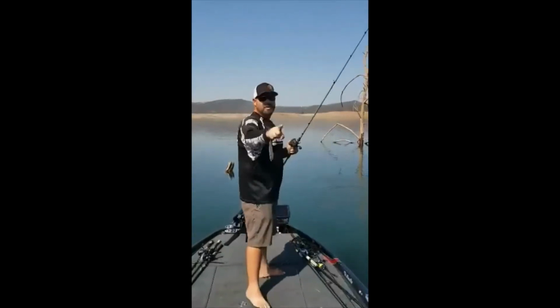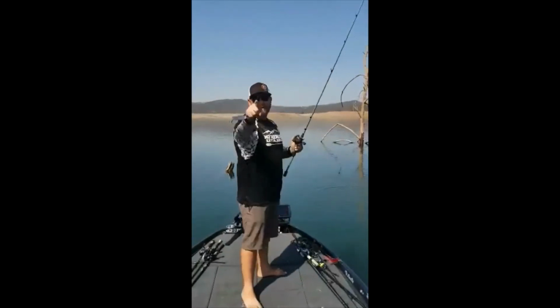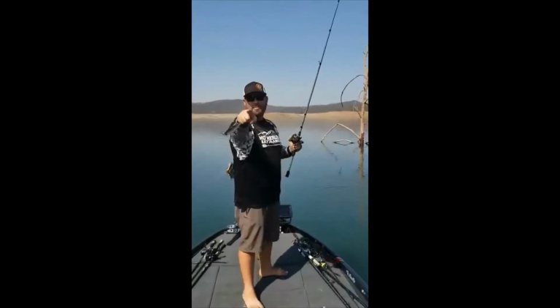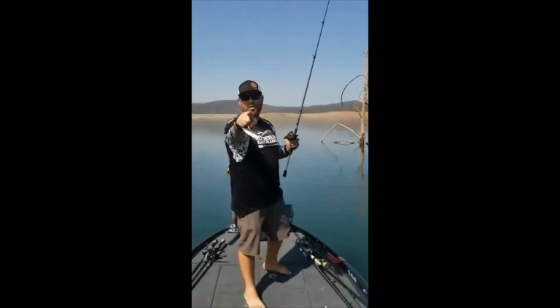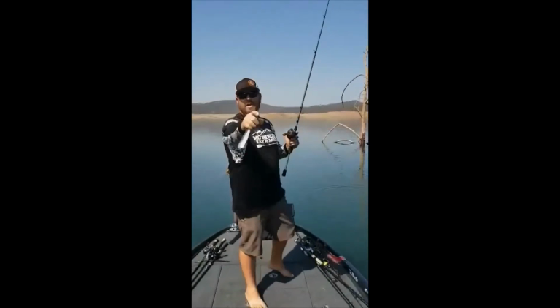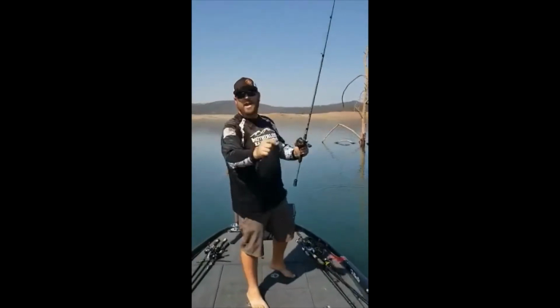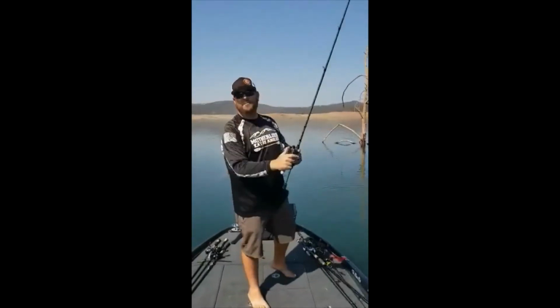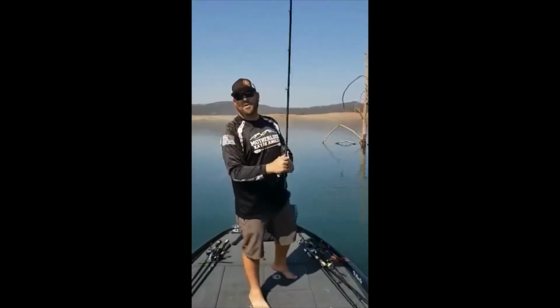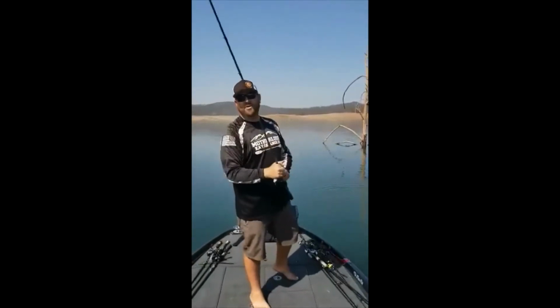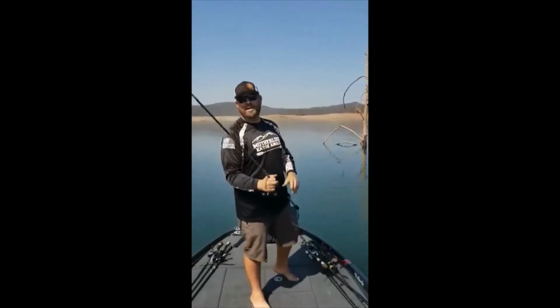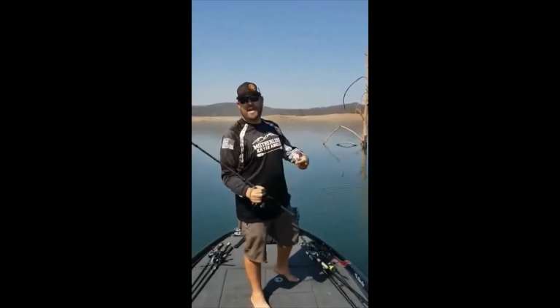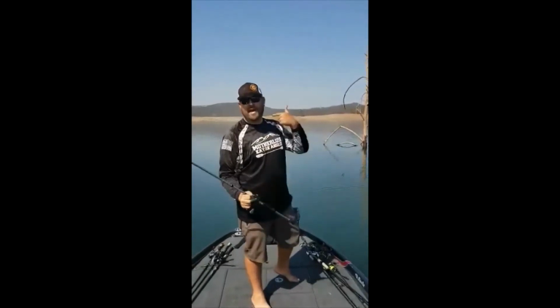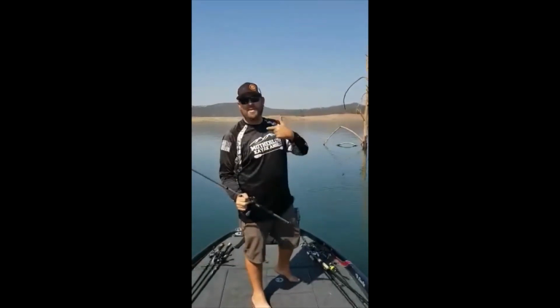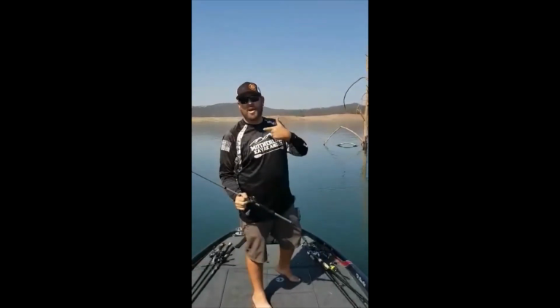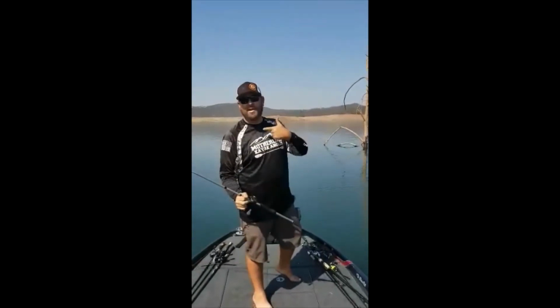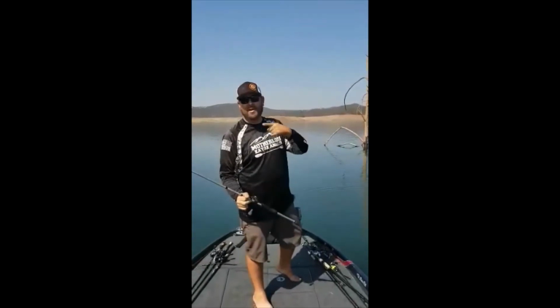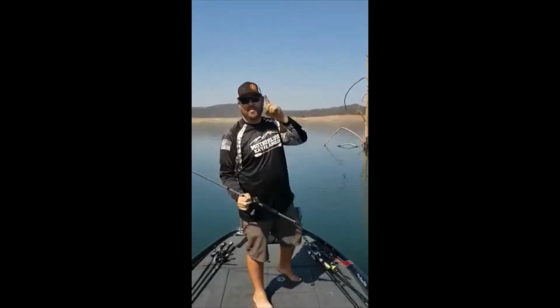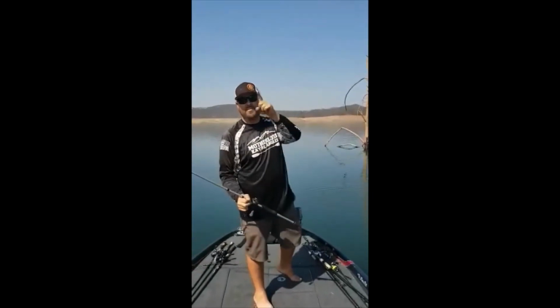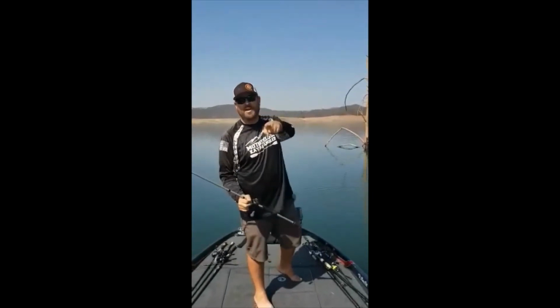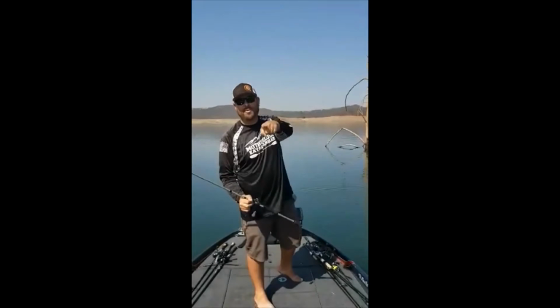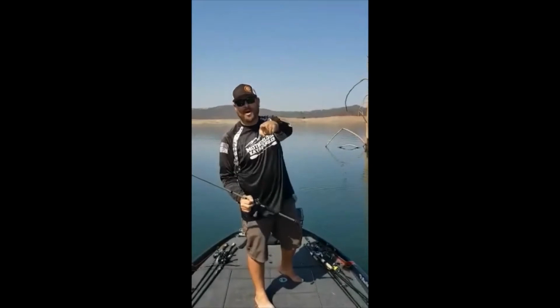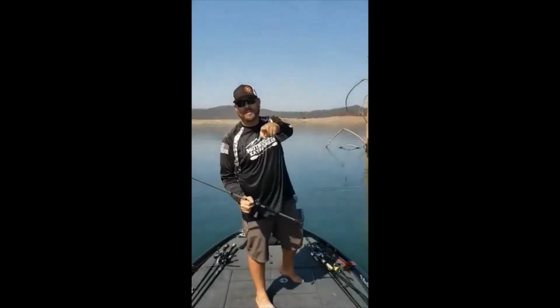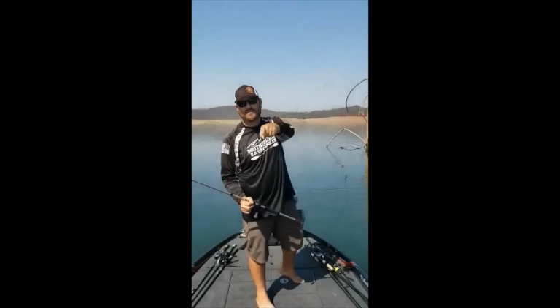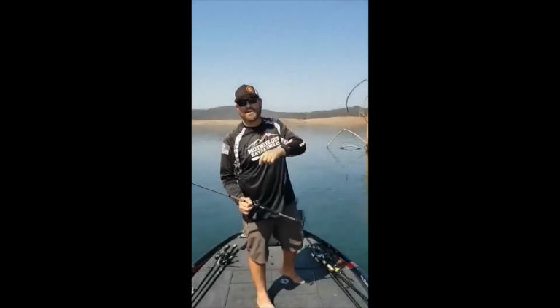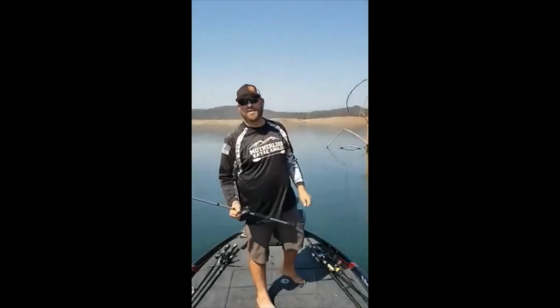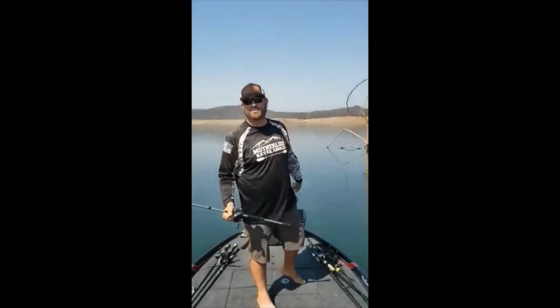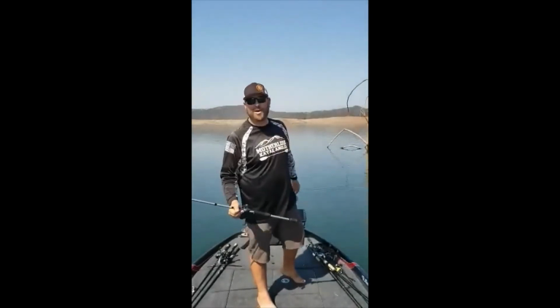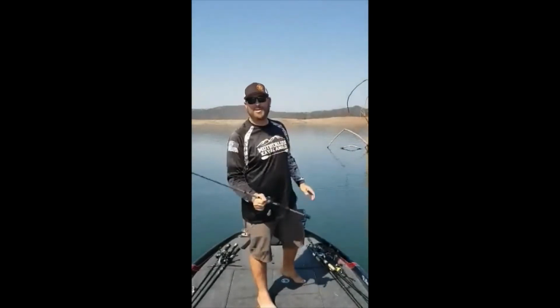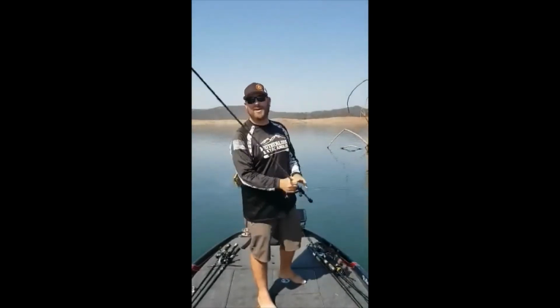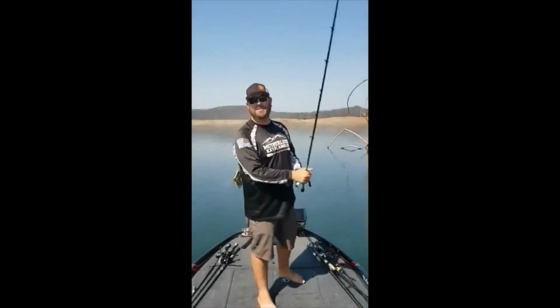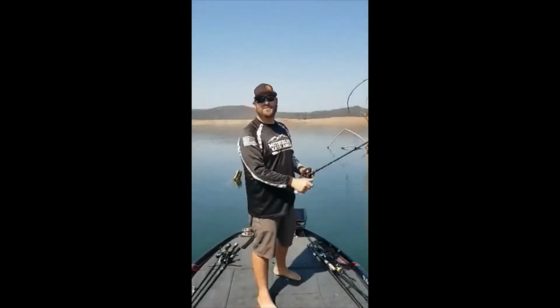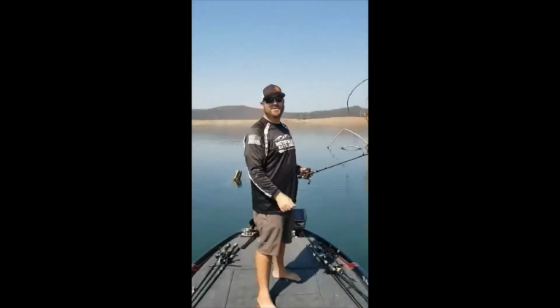Good morning, good afternoon, good night. I am Ryan Cook. Whatever time you're watching this video, thanks for watching Common Sense Fishing.